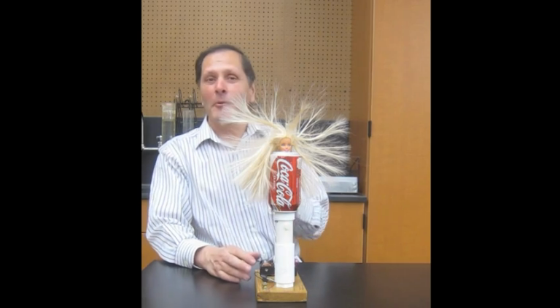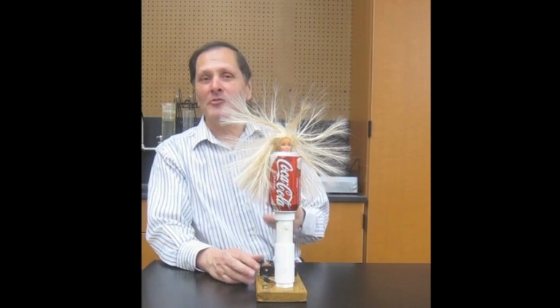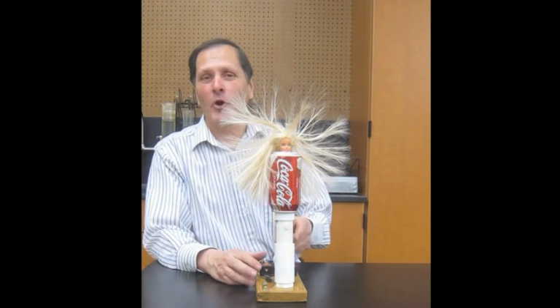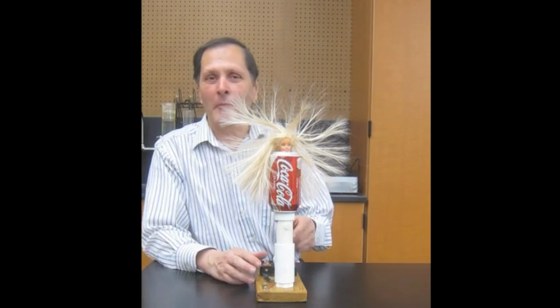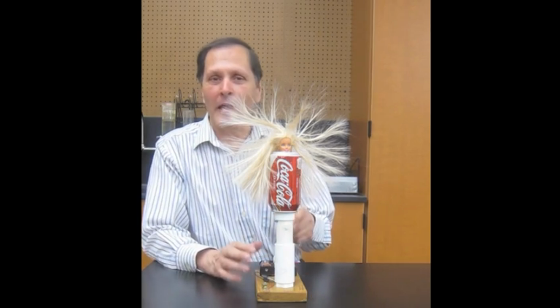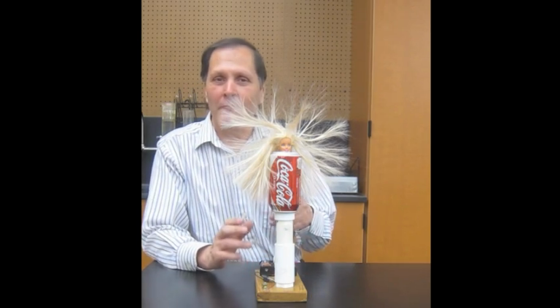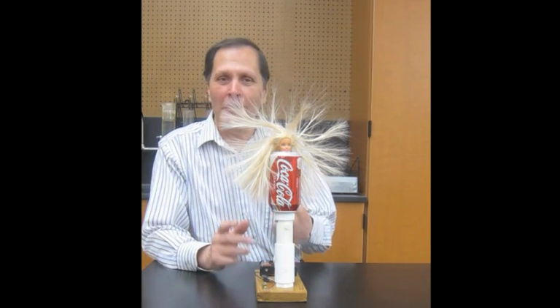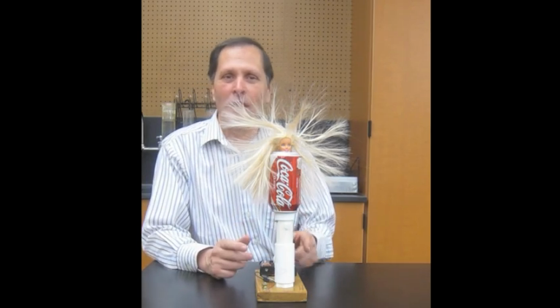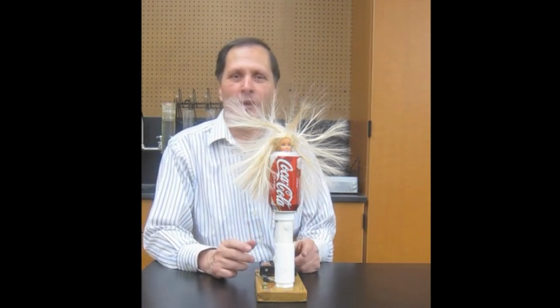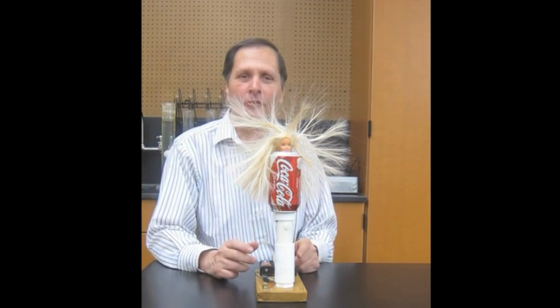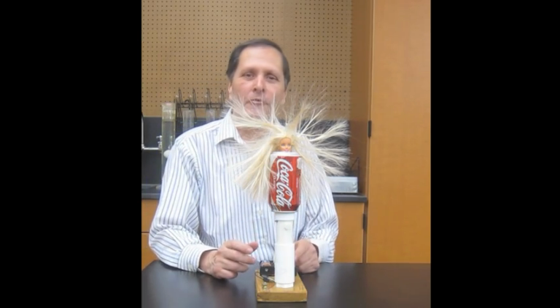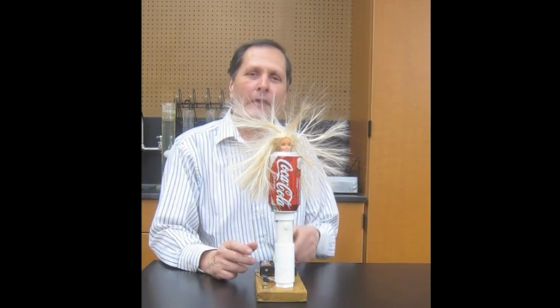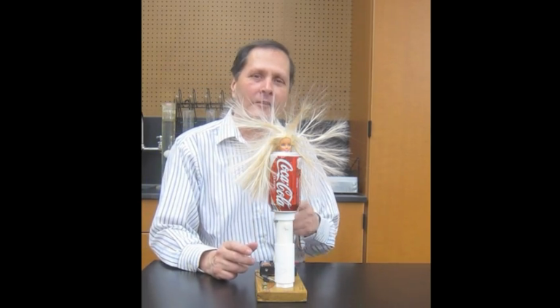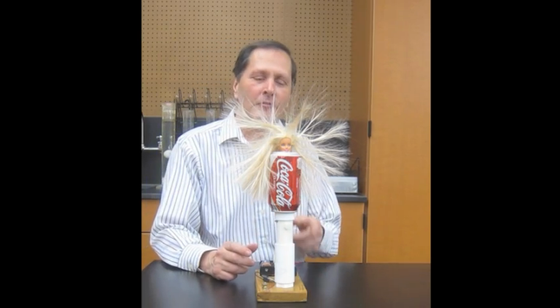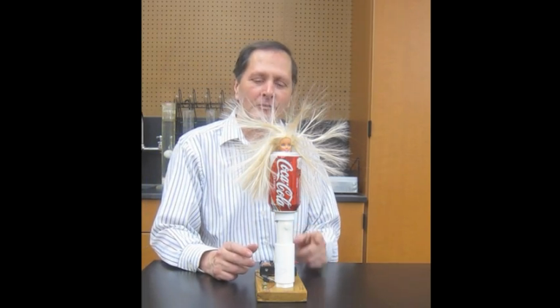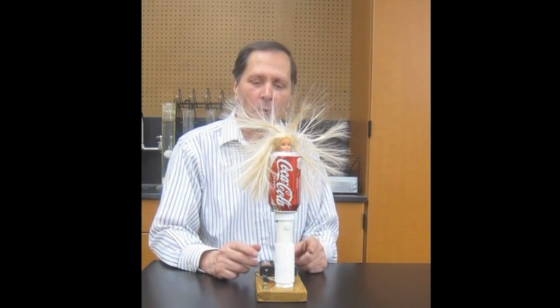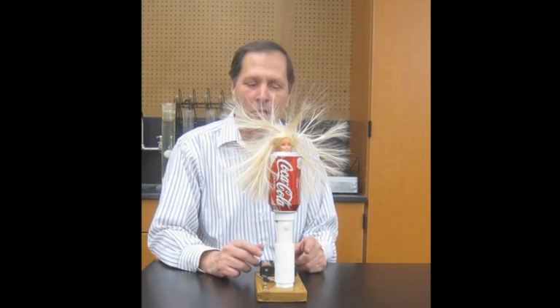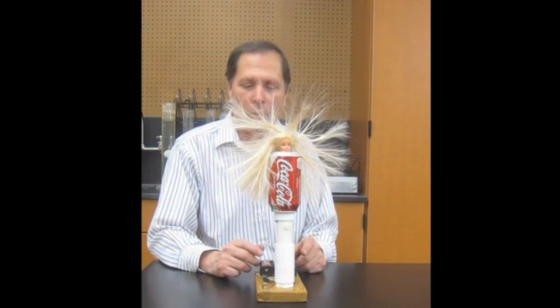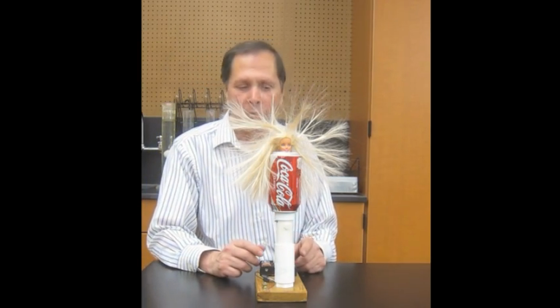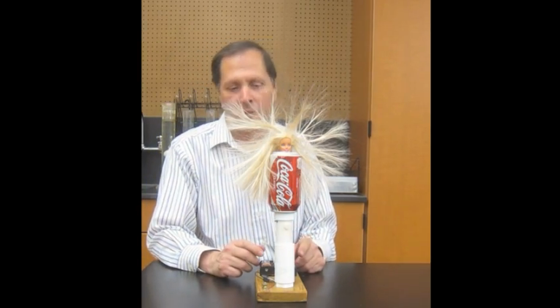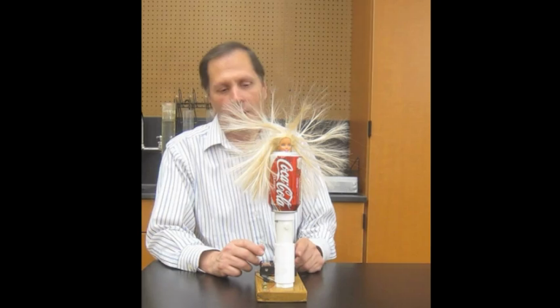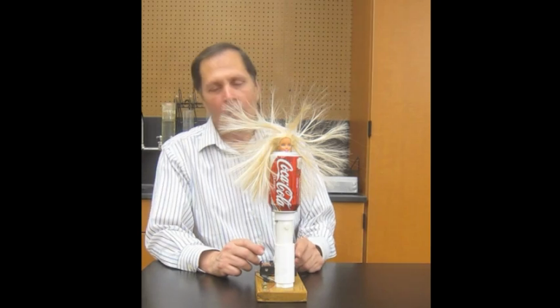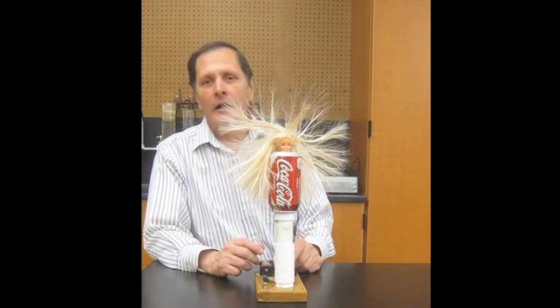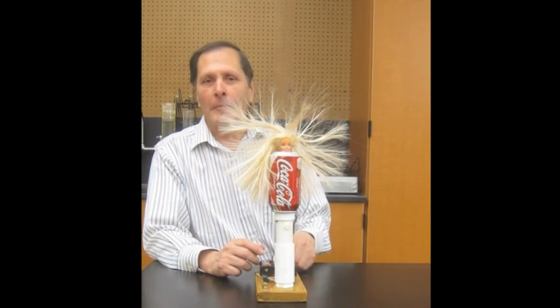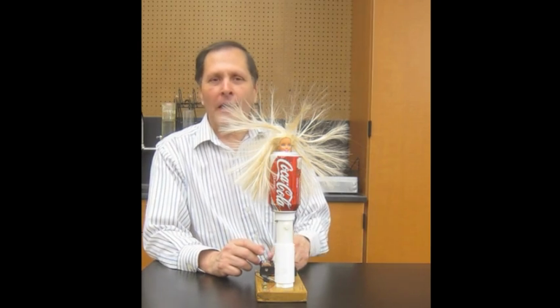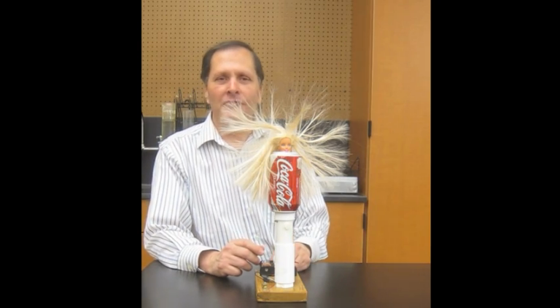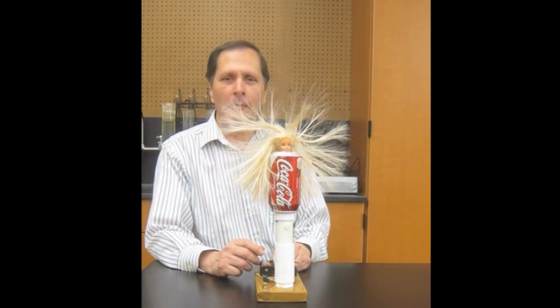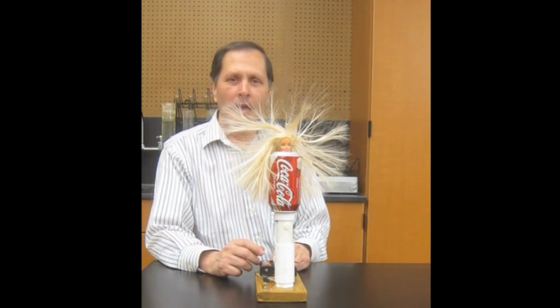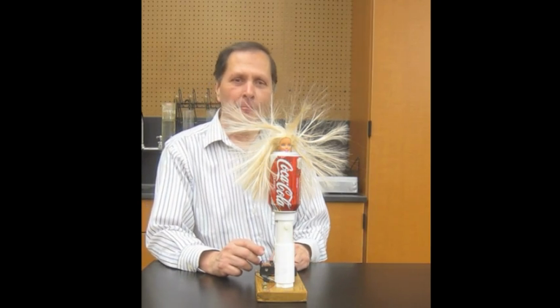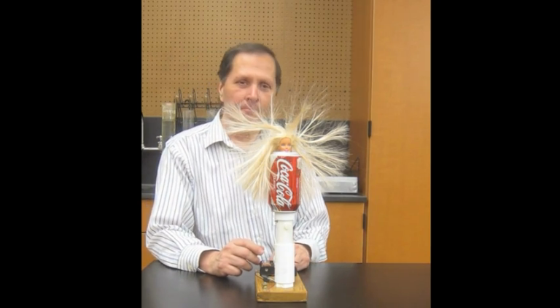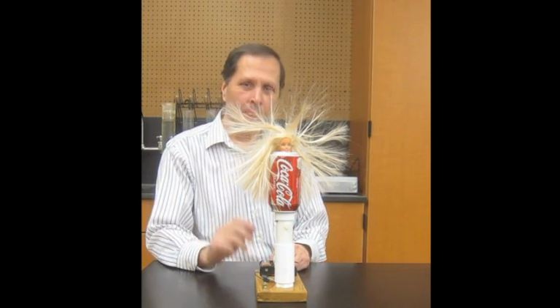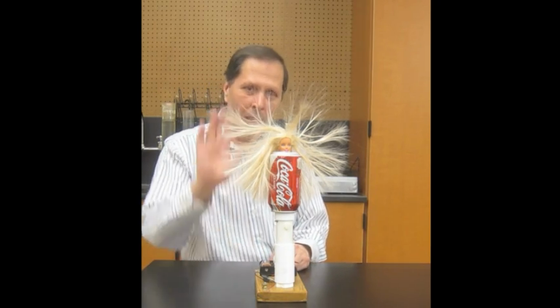I hope you enjoyed my Van de Graaff Generator and the activities that went along with it. Come back and see me again. Bye!